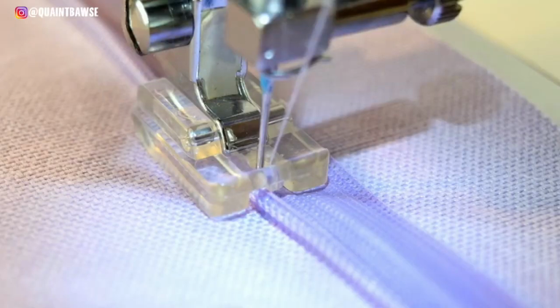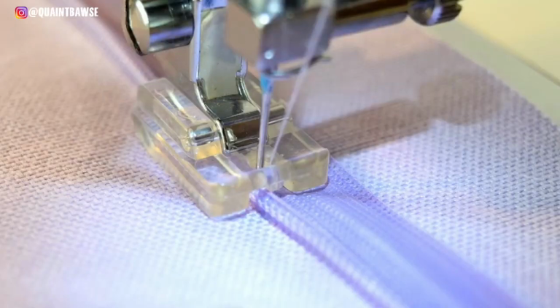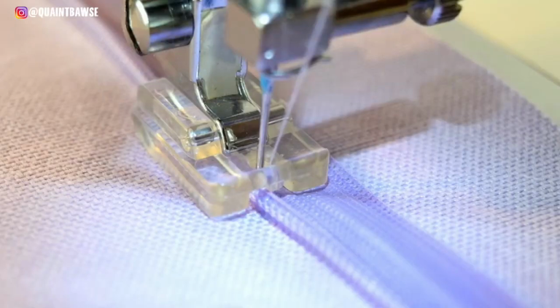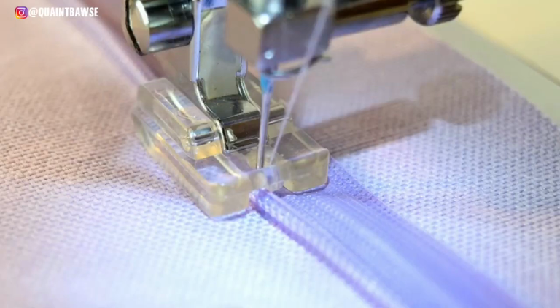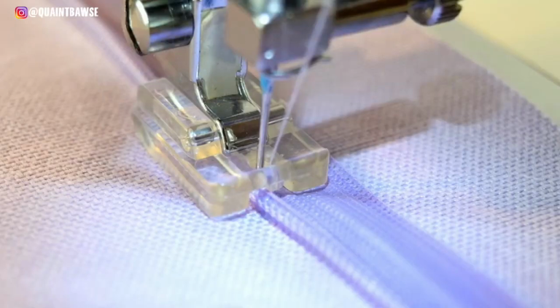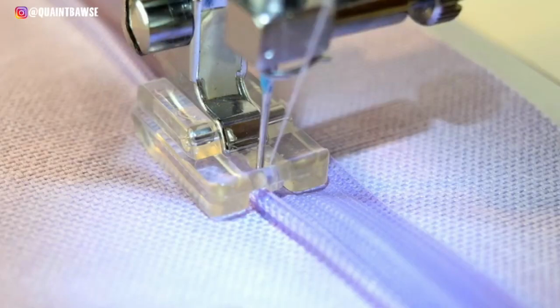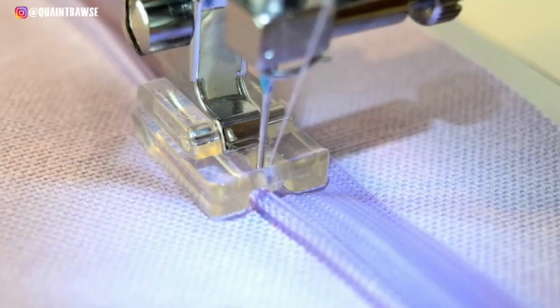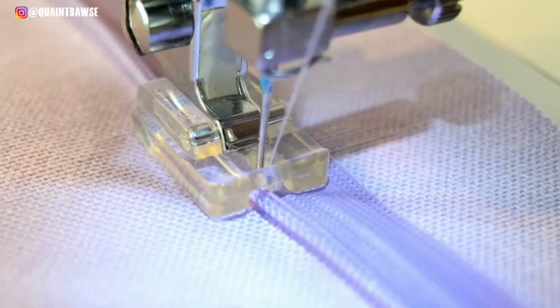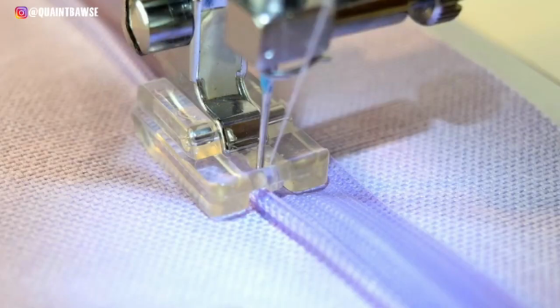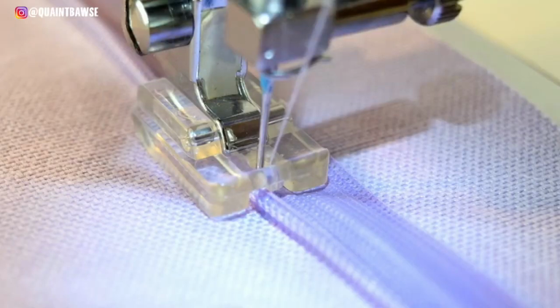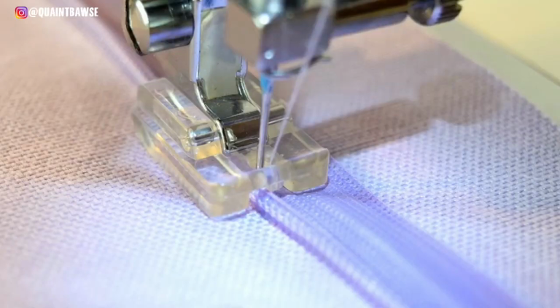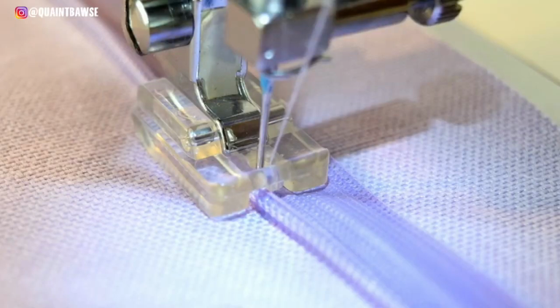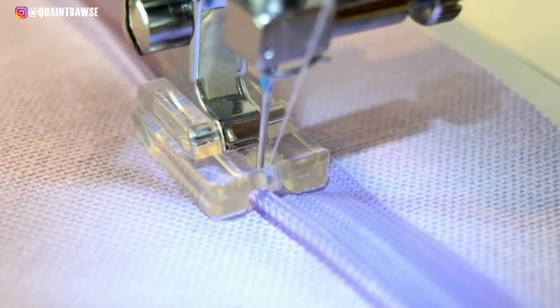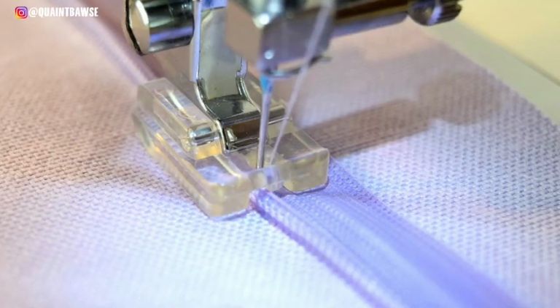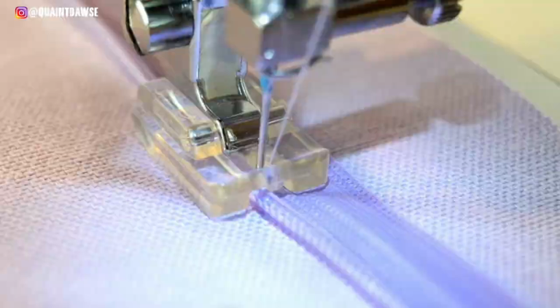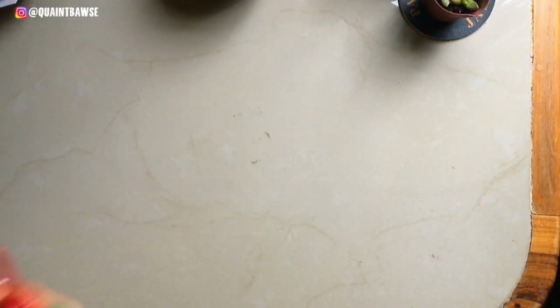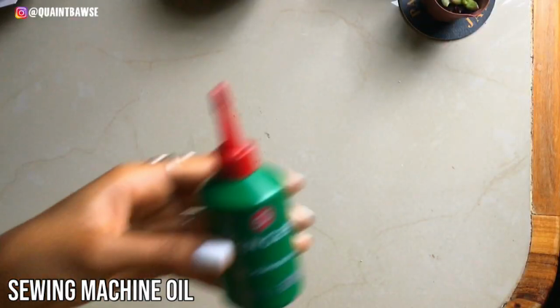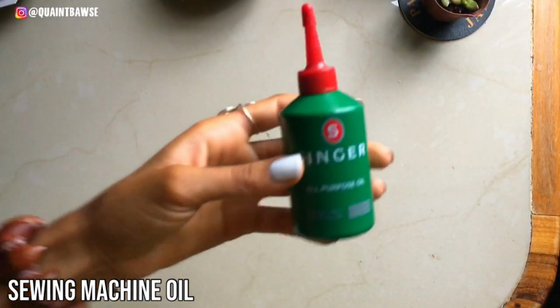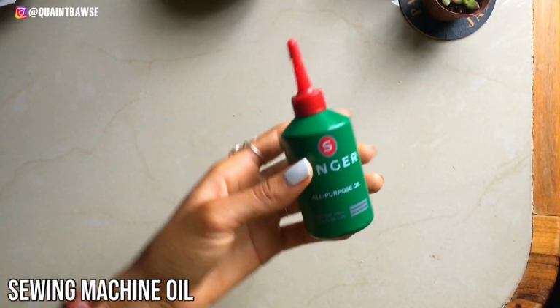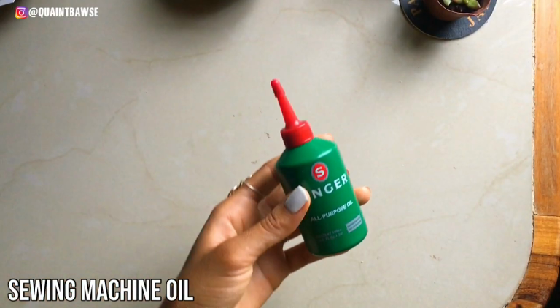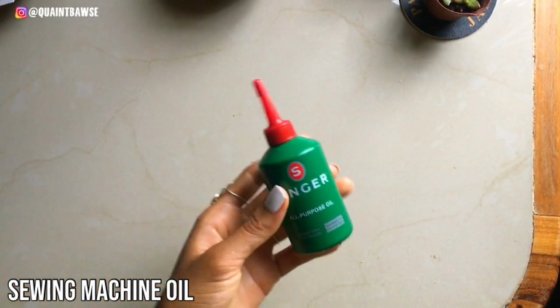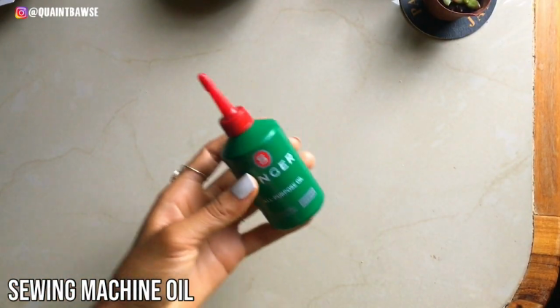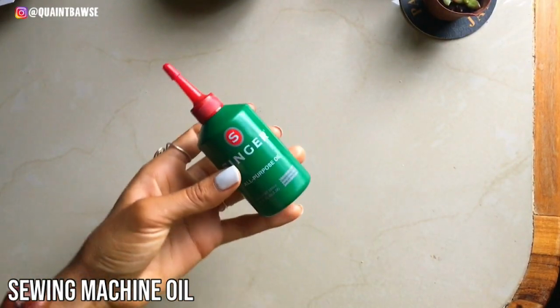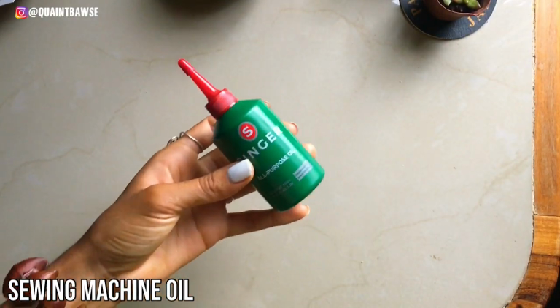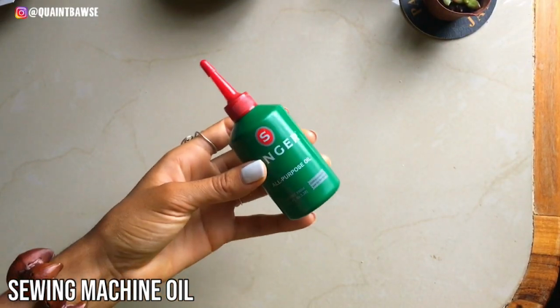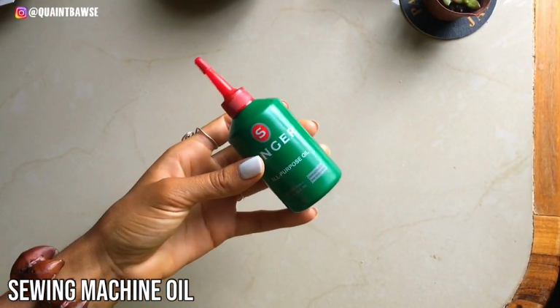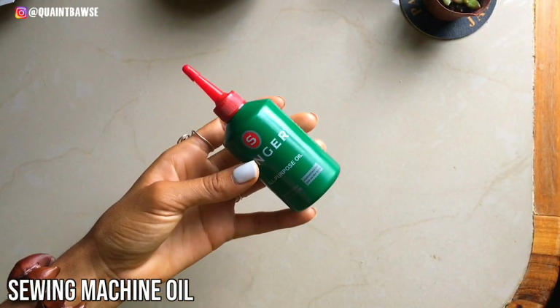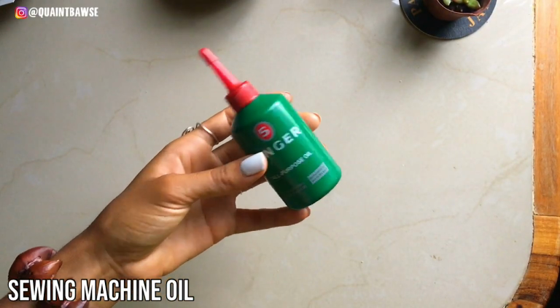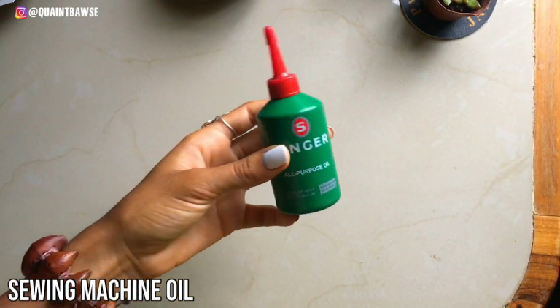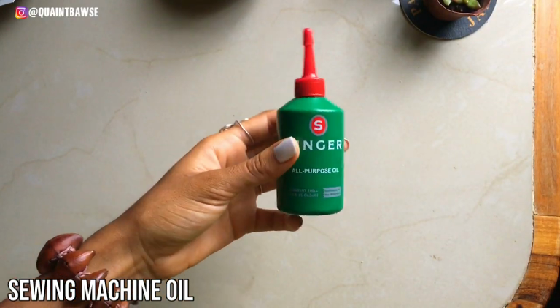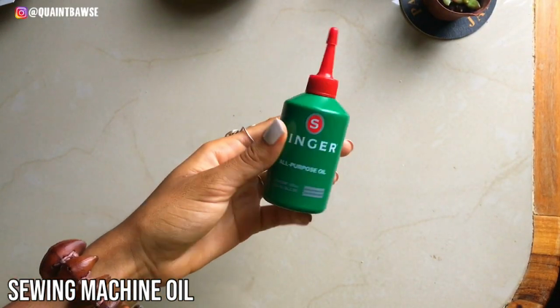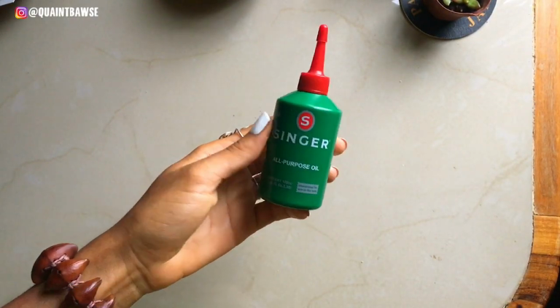If you stitch with an industrial sewing machine, you're gonna need sewing machine oil for maintenance purposes.